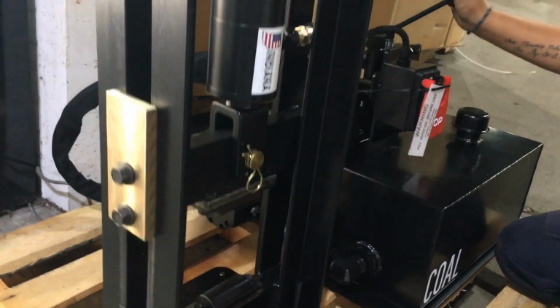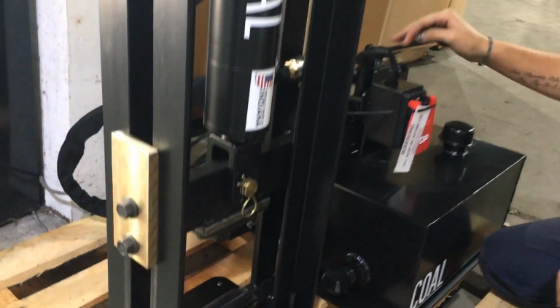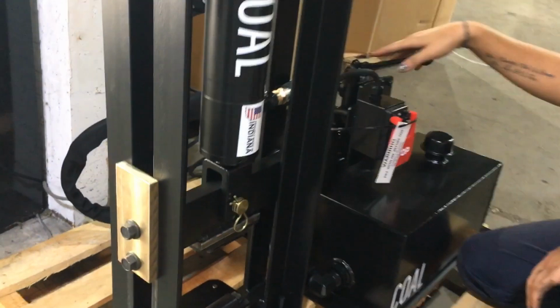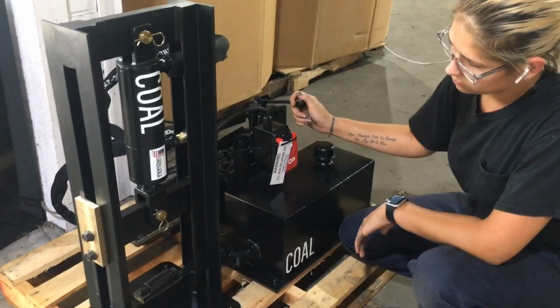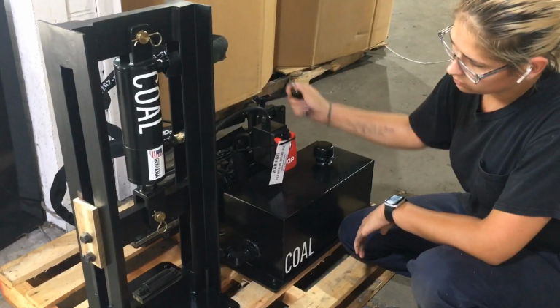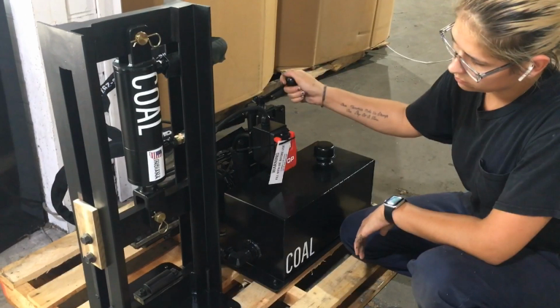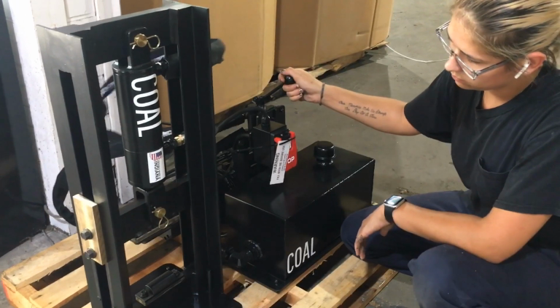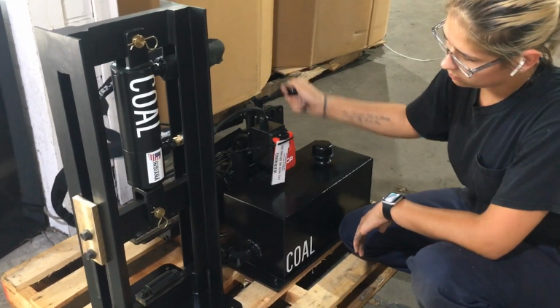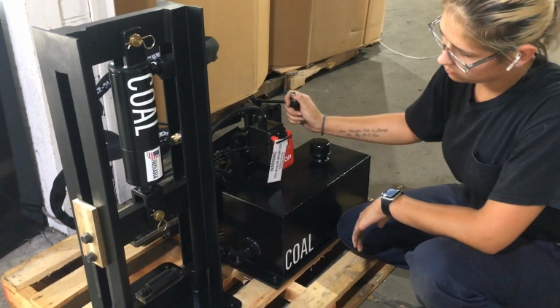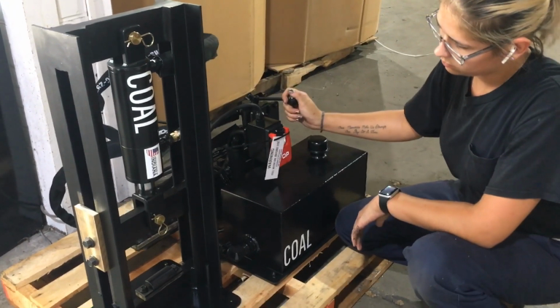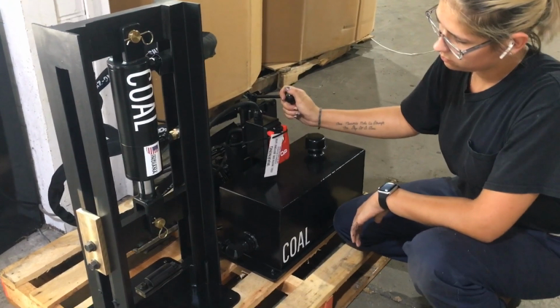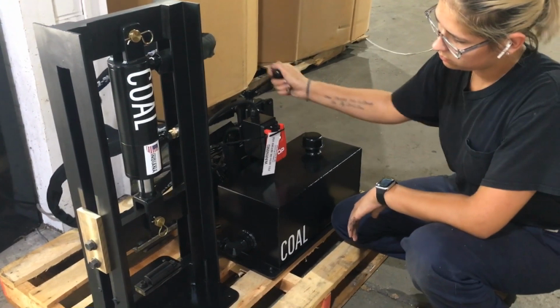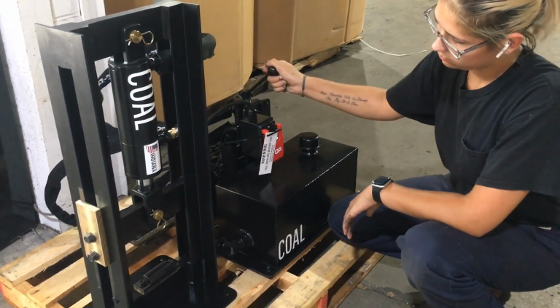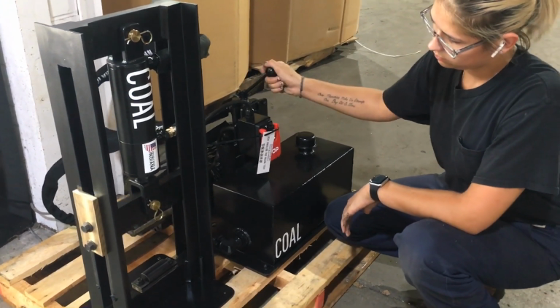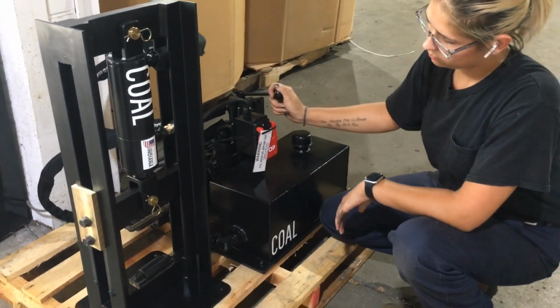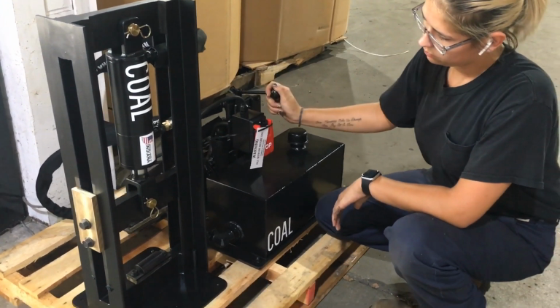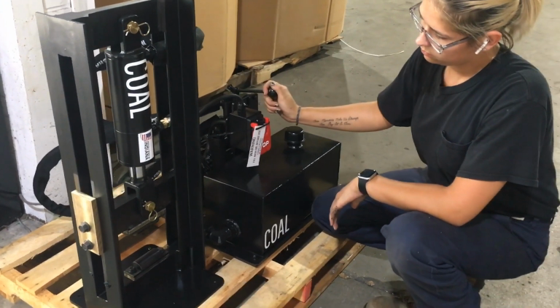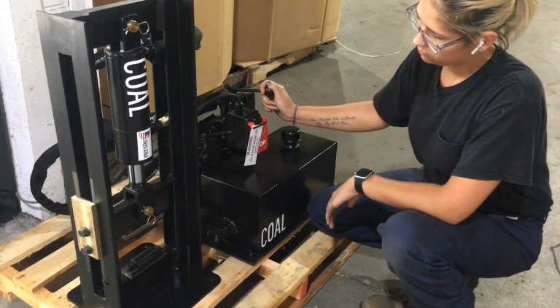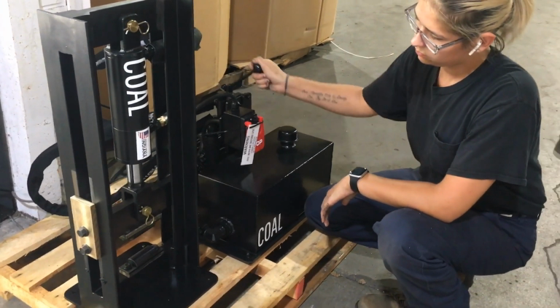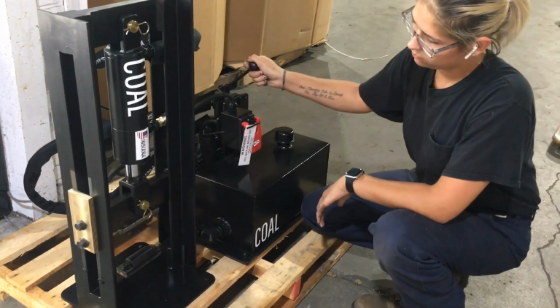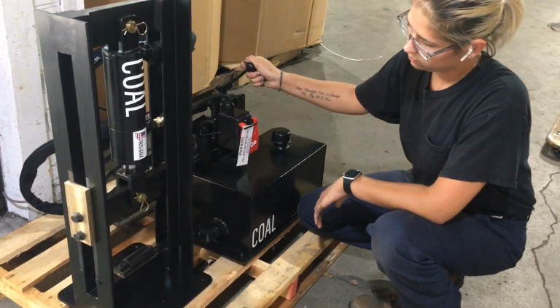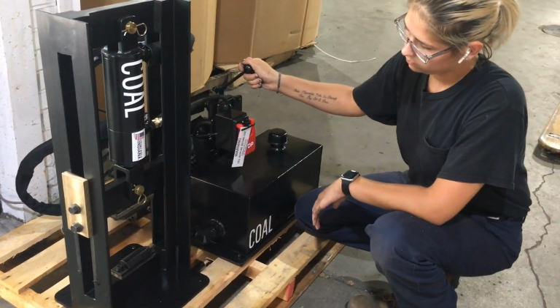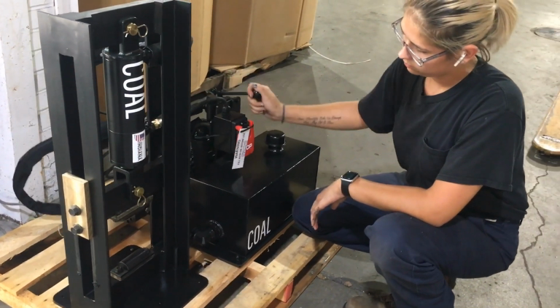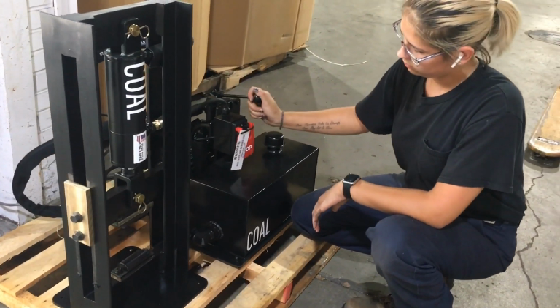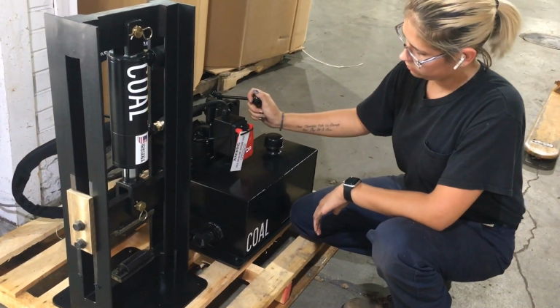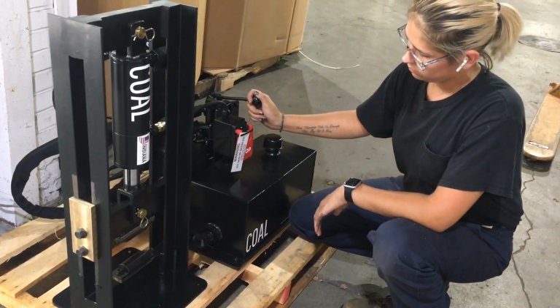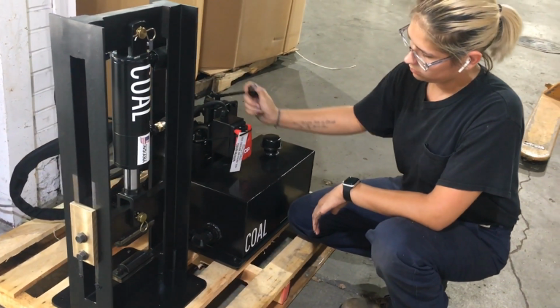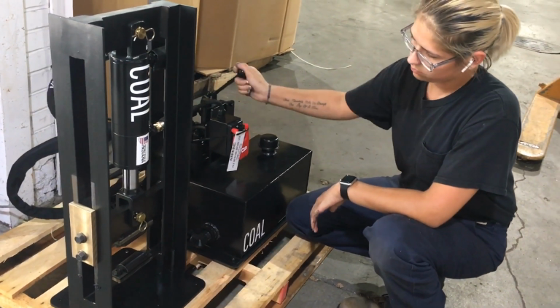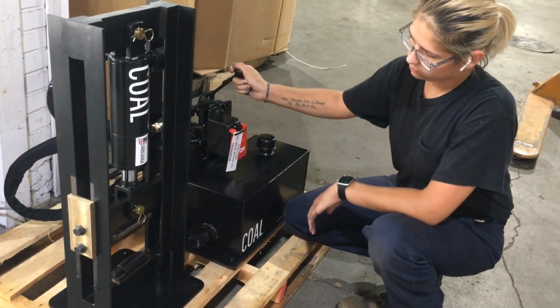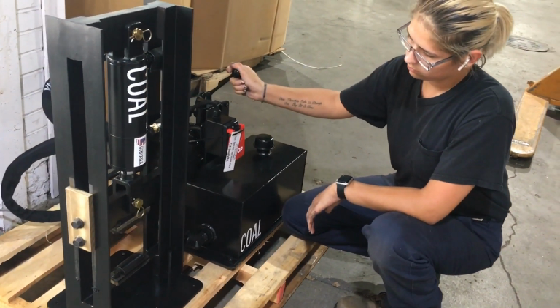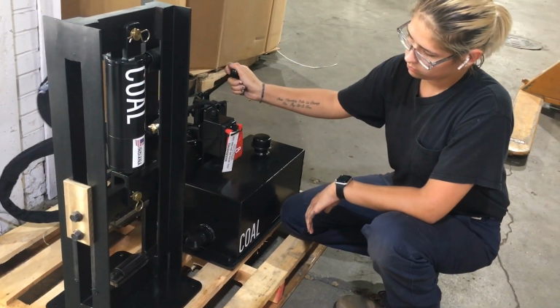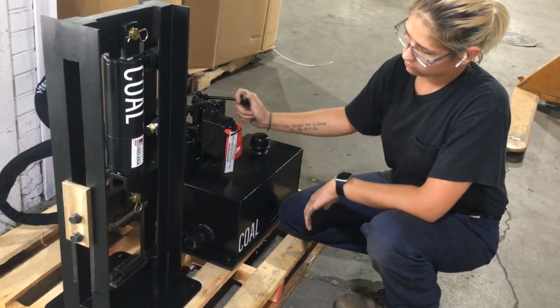Once you've gone up and down a few times, you can add a little bit of lubrication, and the bronze is now broken in and ready to go to work.